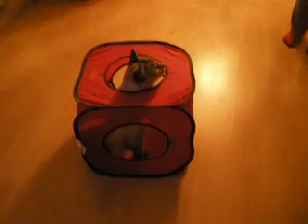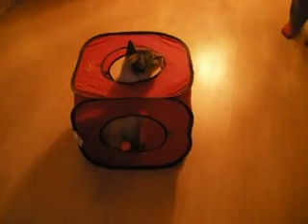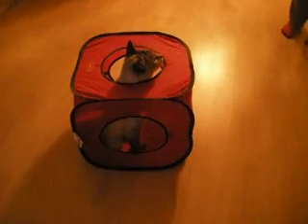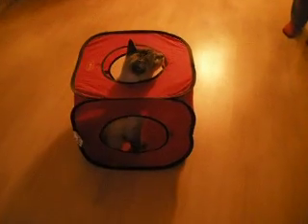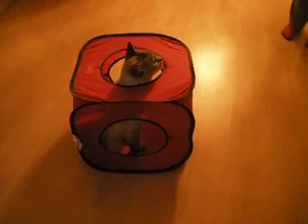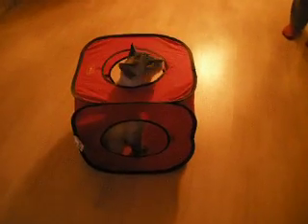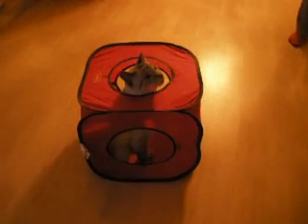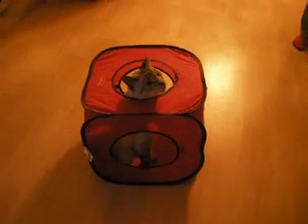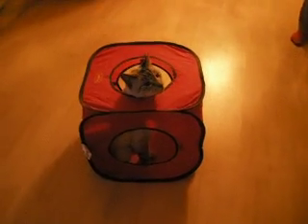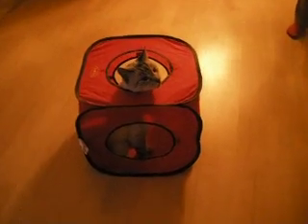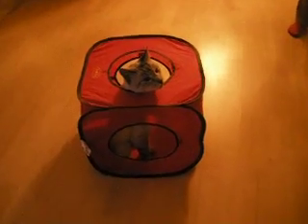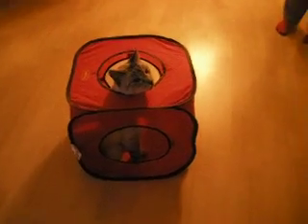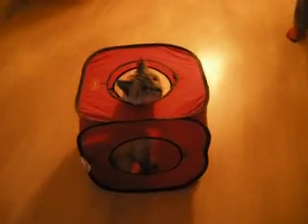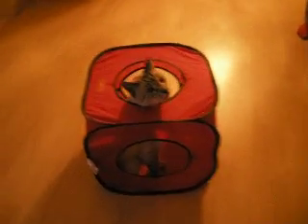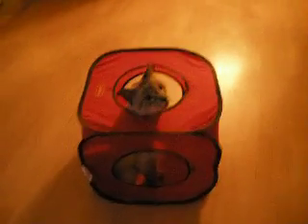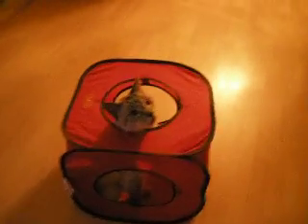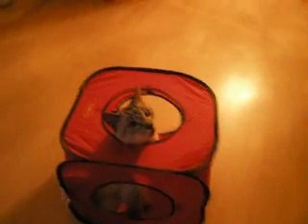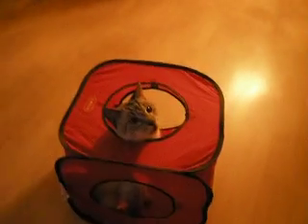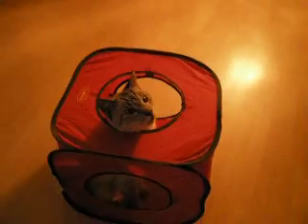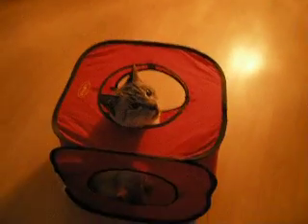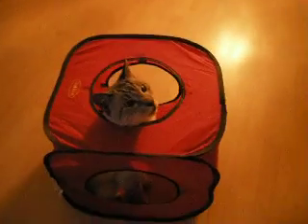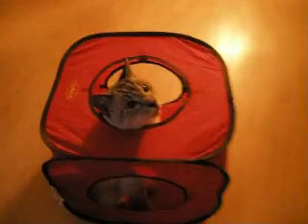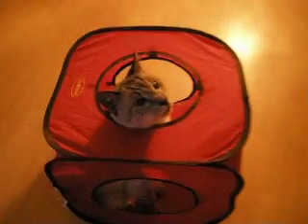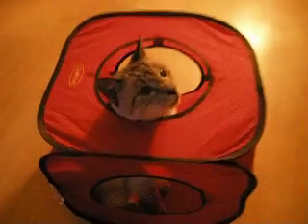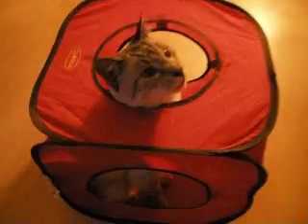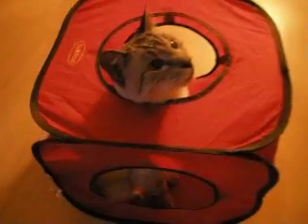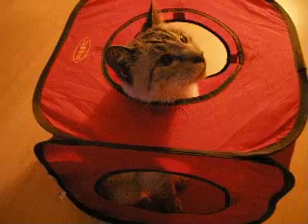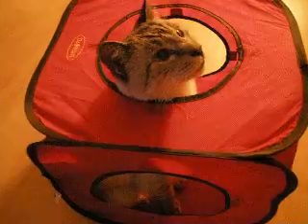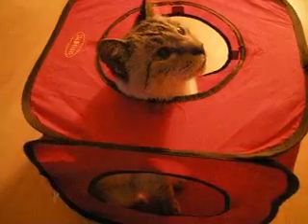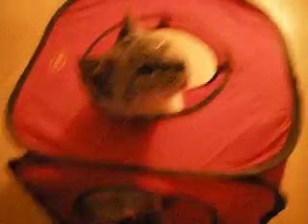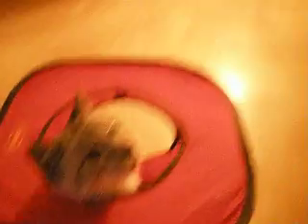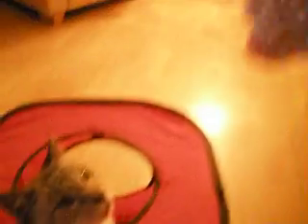Watch this. This is the kitty. It's going to do a funny trick right now. Here's the ball.